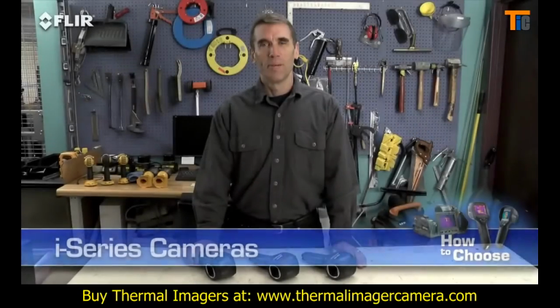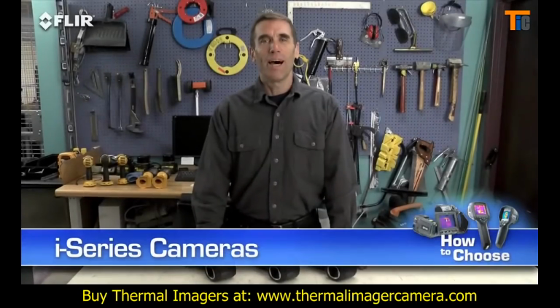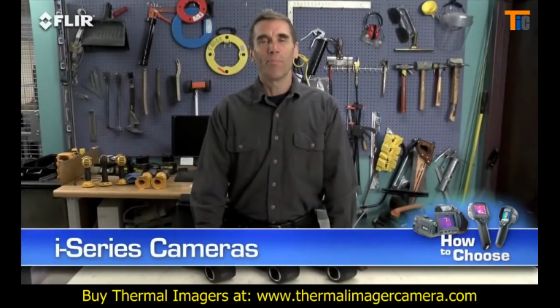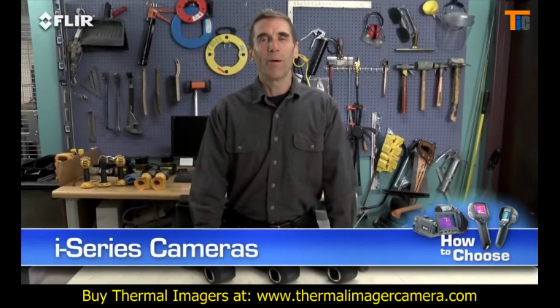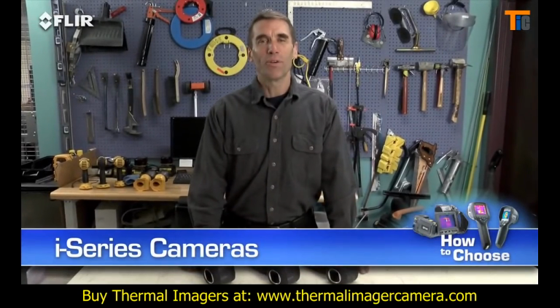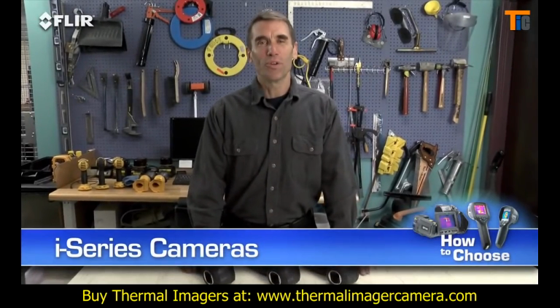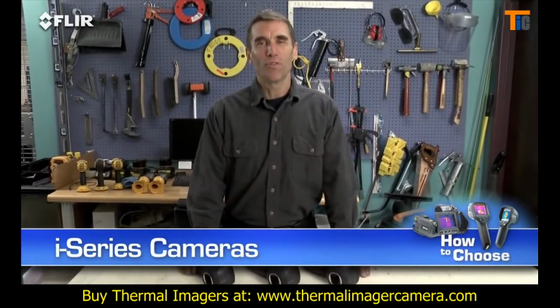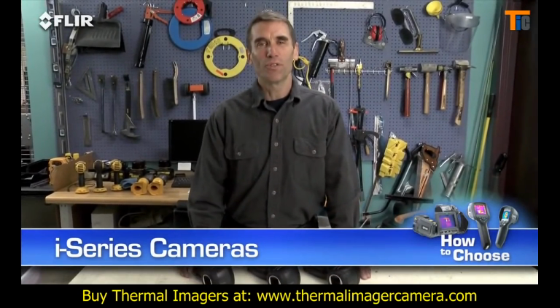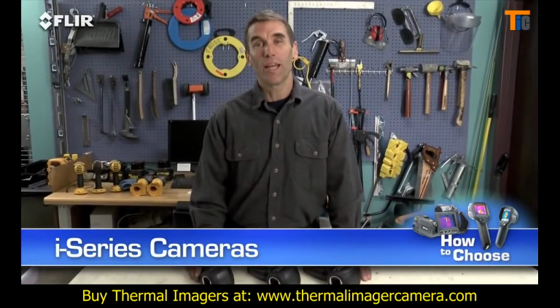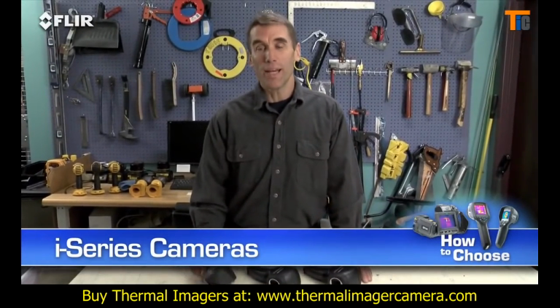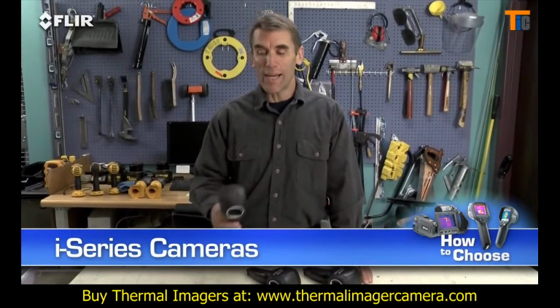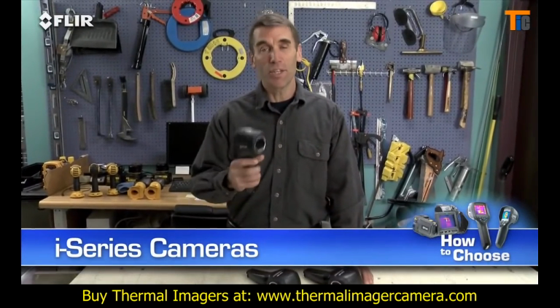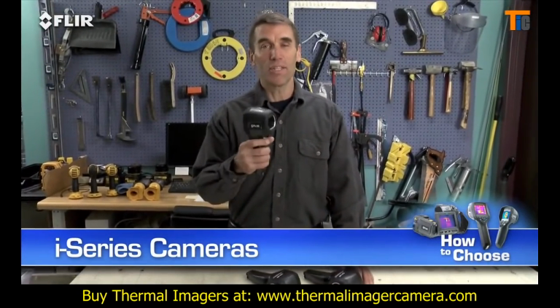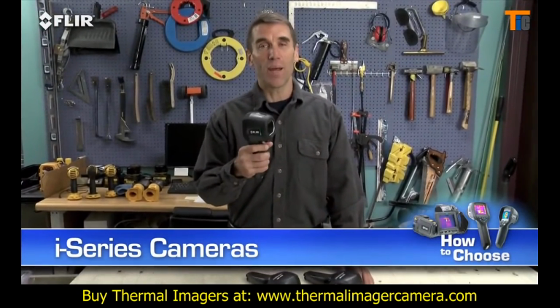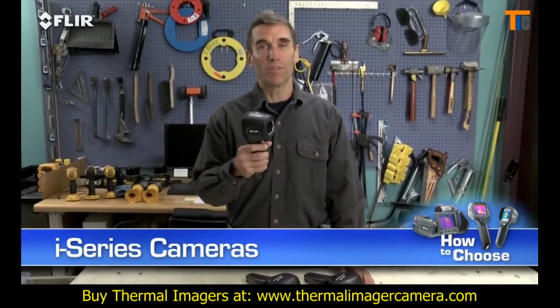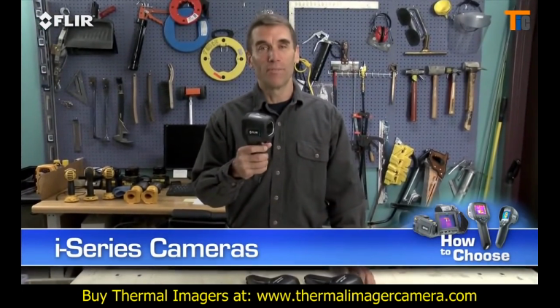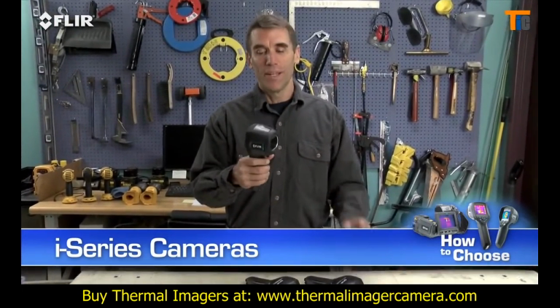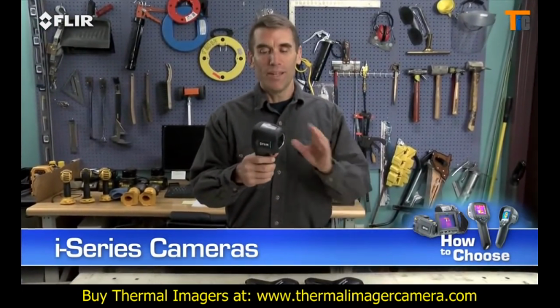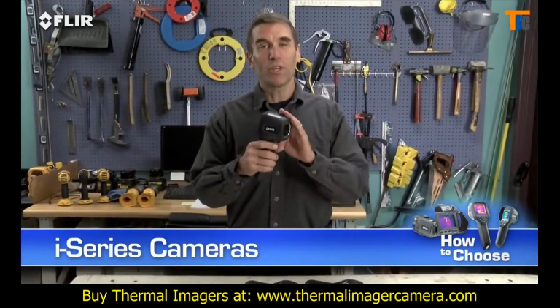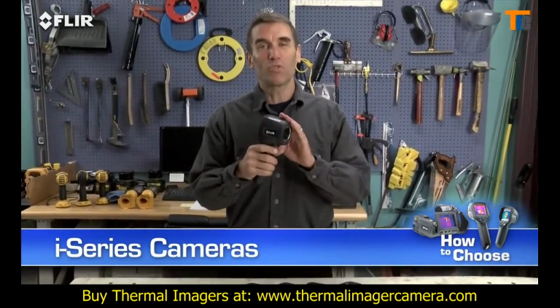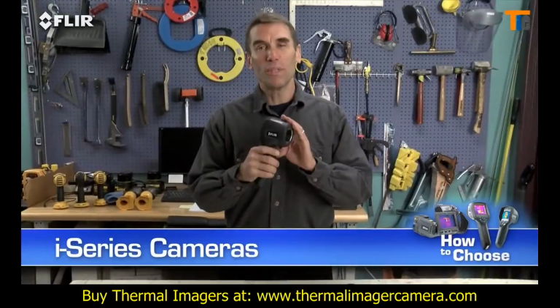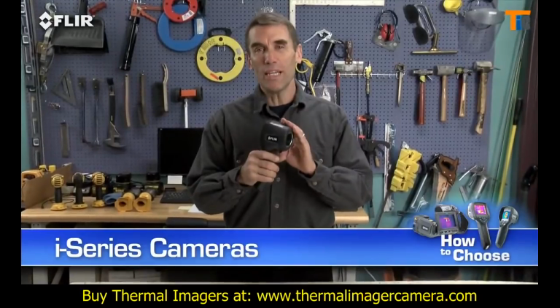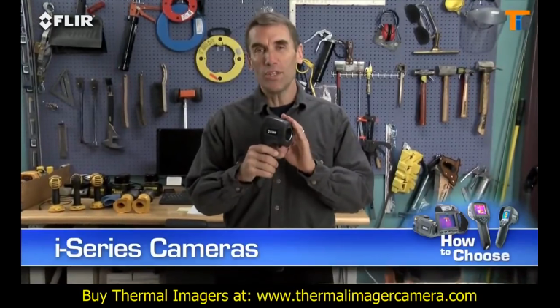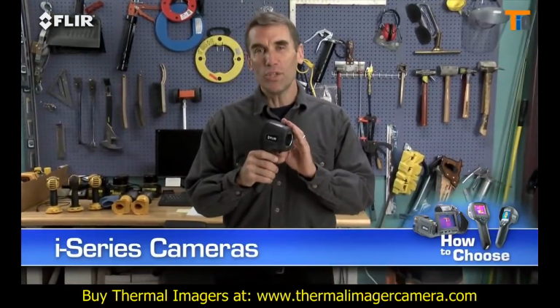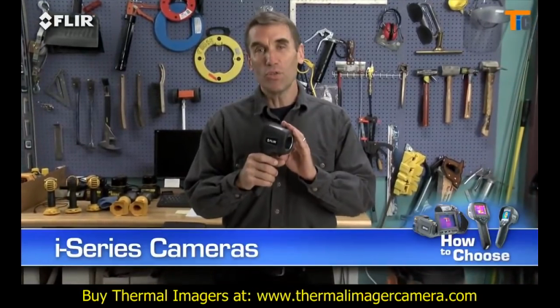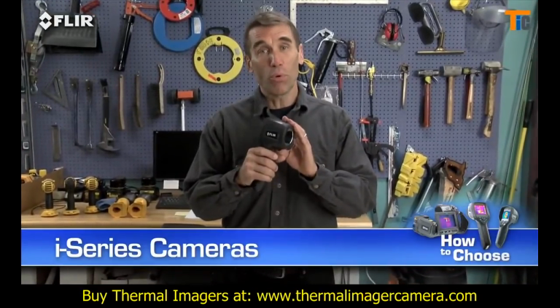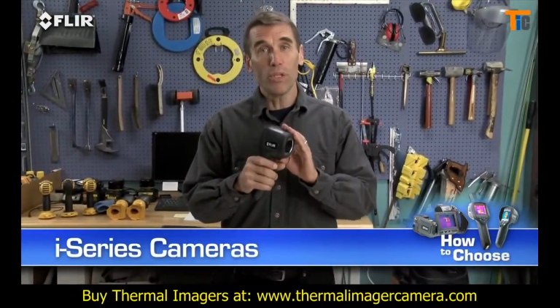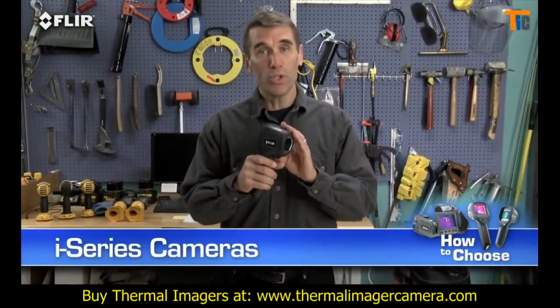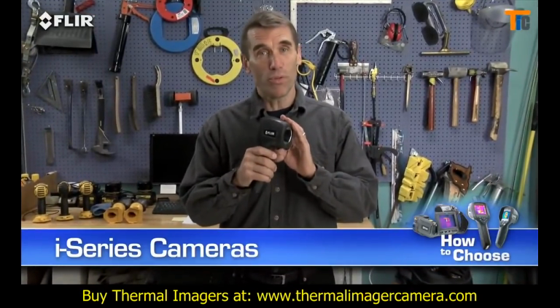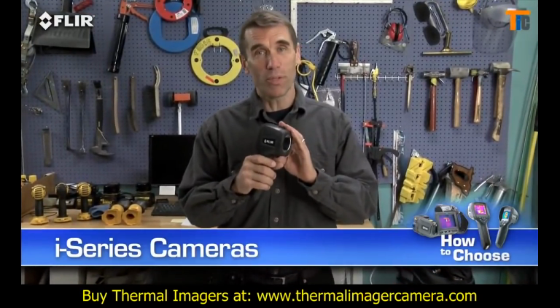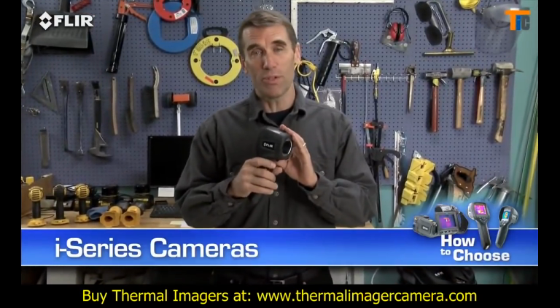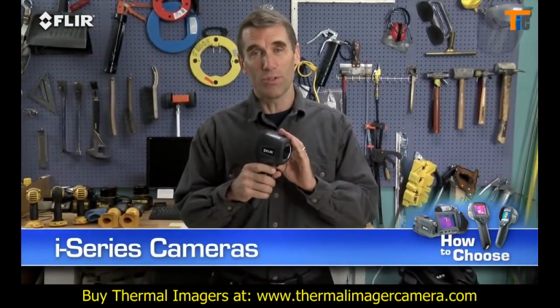Hi, Bob here to show you FLIR's handy i-Series cameras. These are extremely easy-to-use, point-and-shoot thermal imagers.